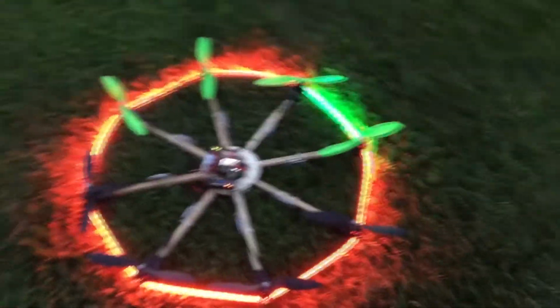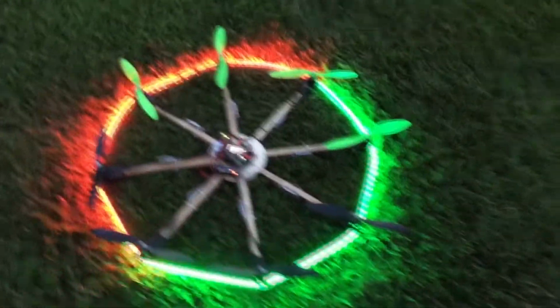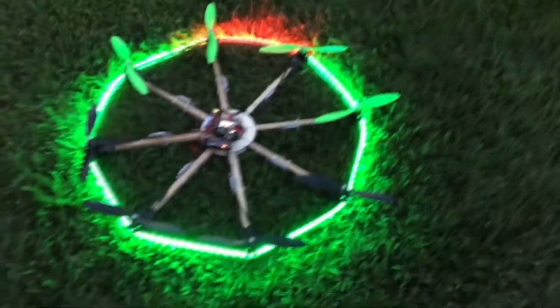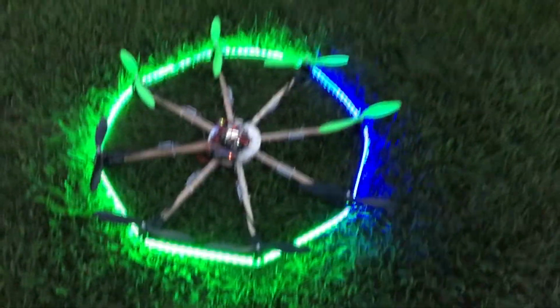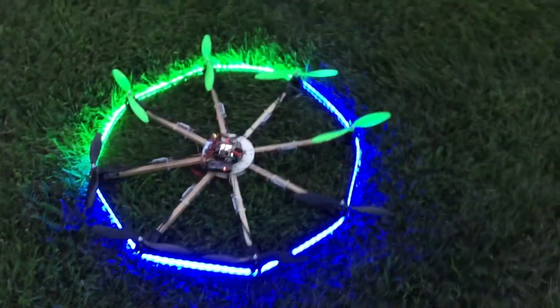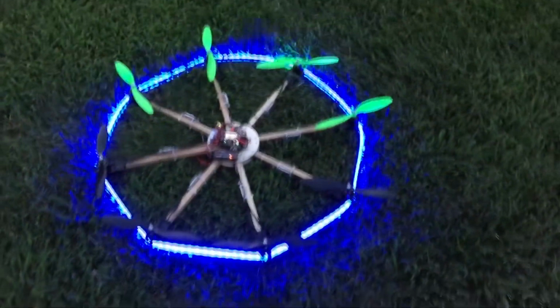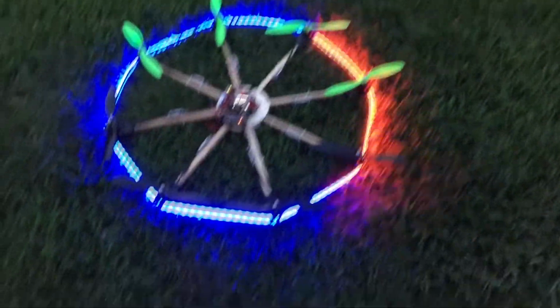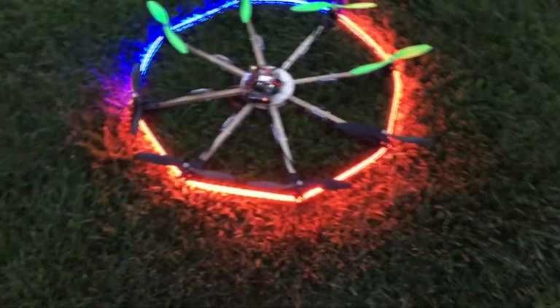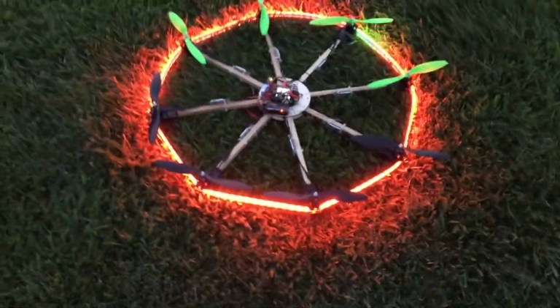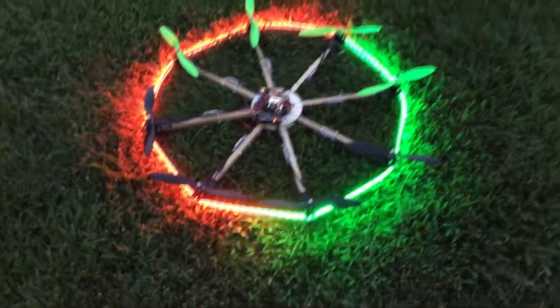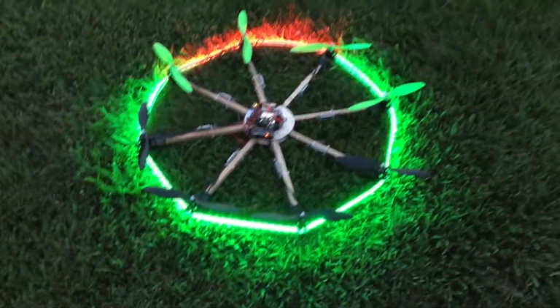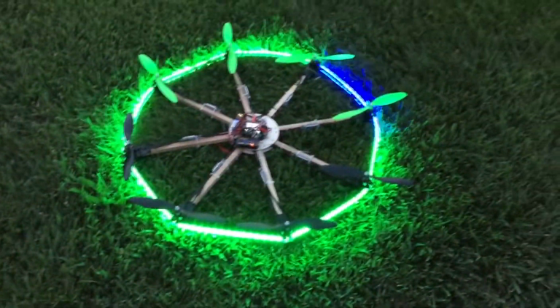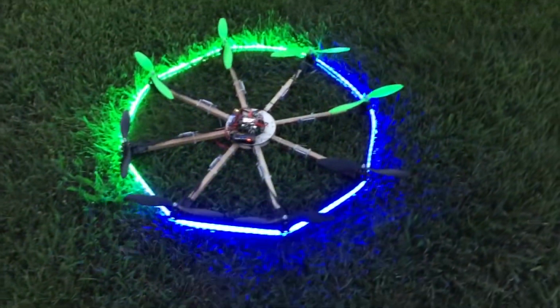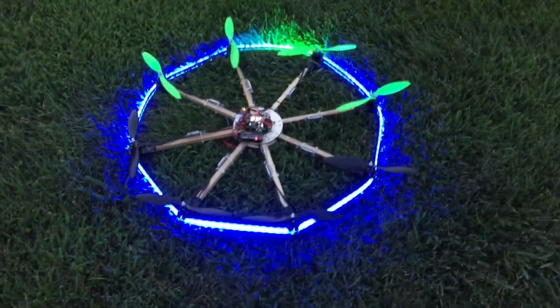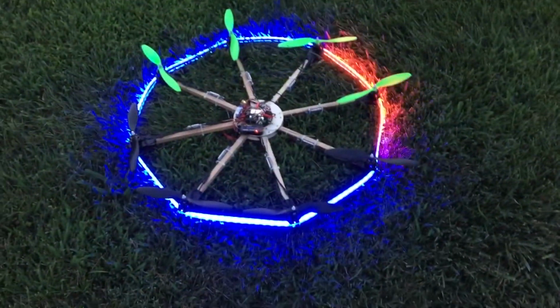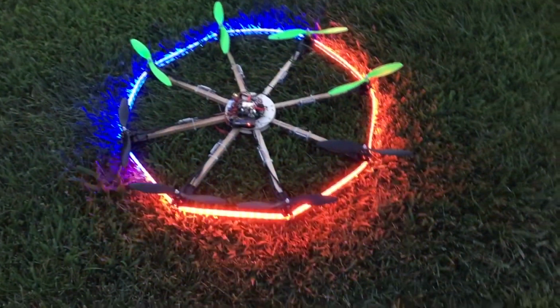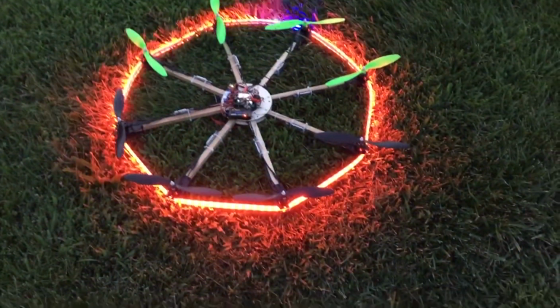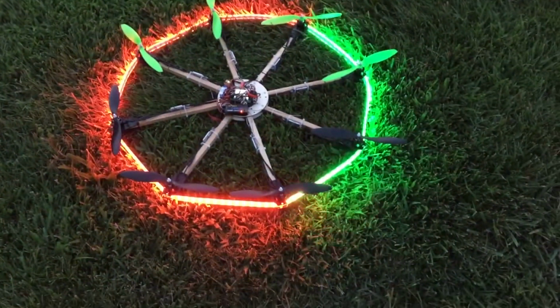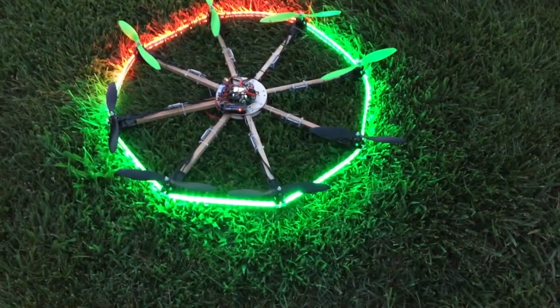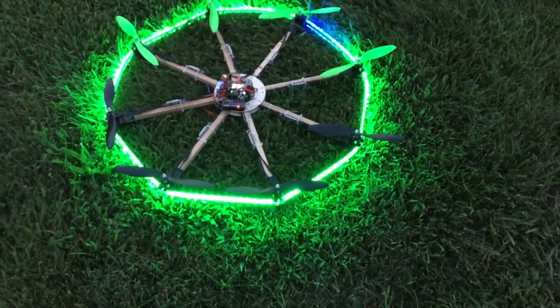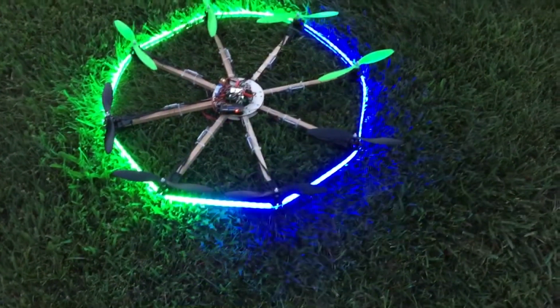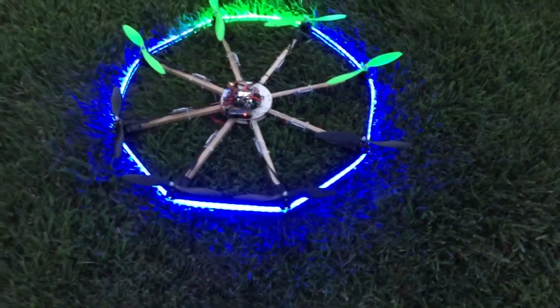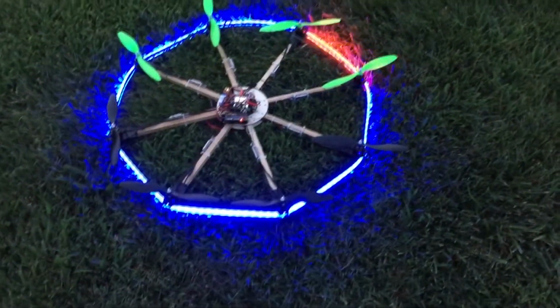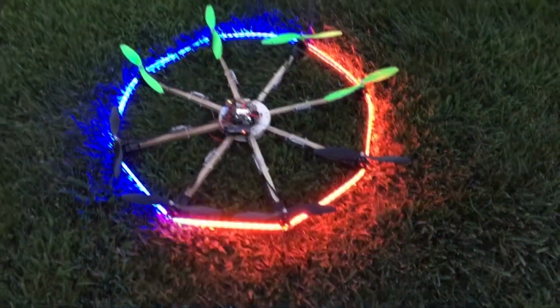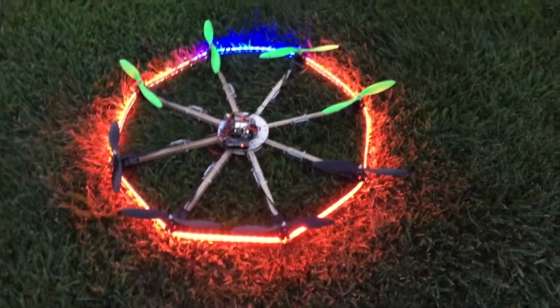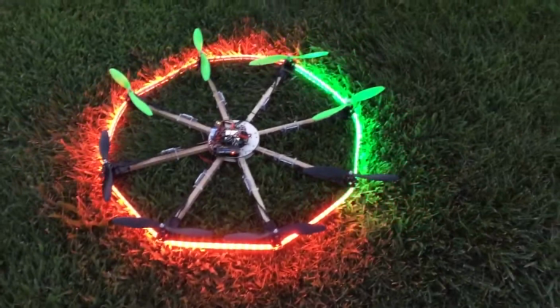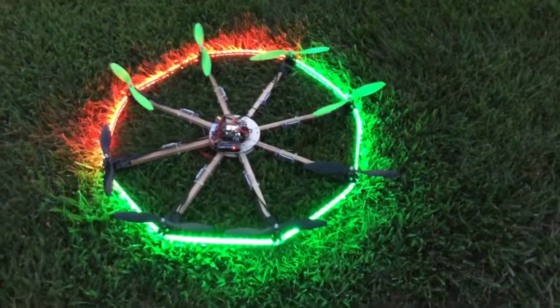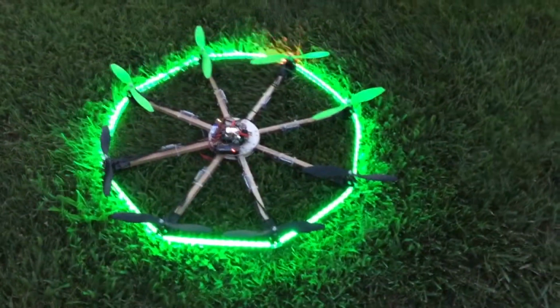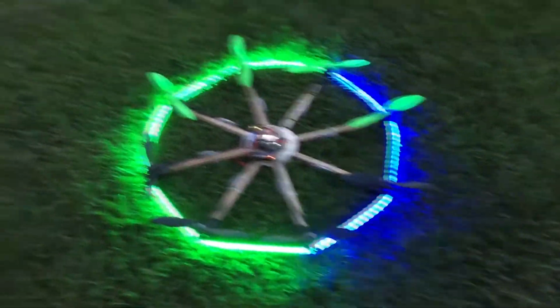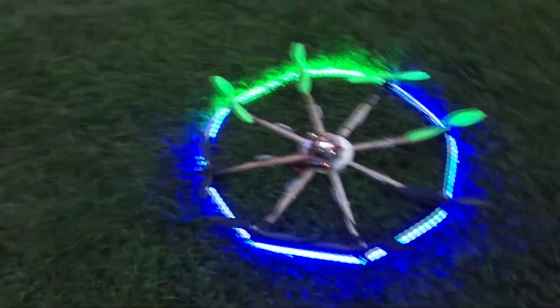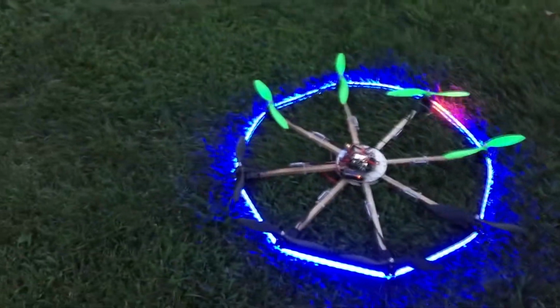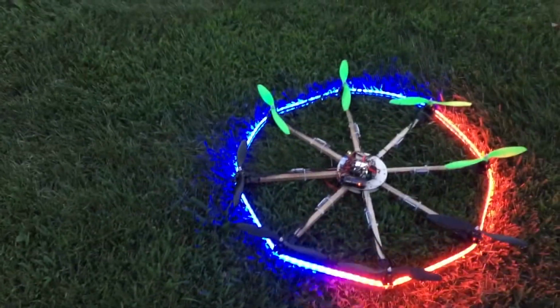It's not quite dark yet, but I wanted to show a demo of the light patterns. So basically it's just test patterns right now.